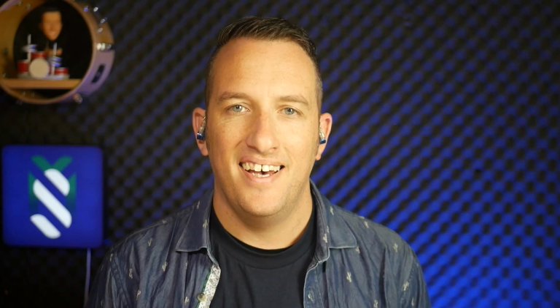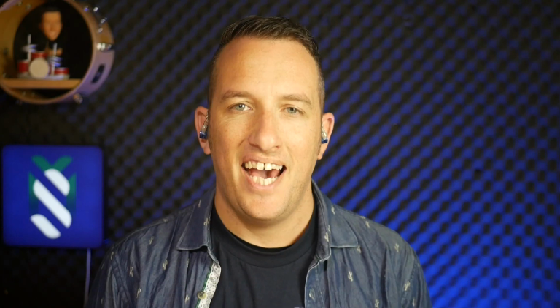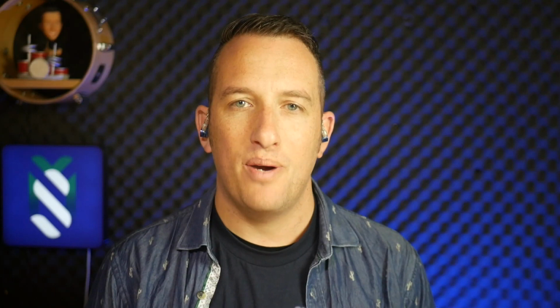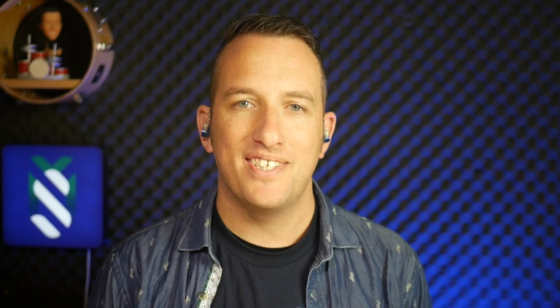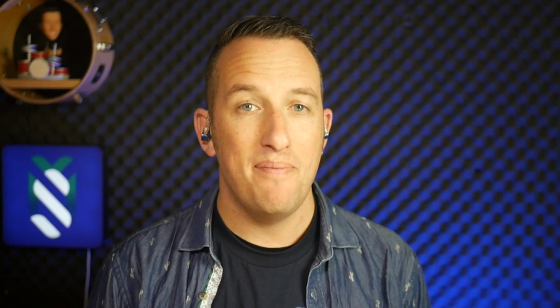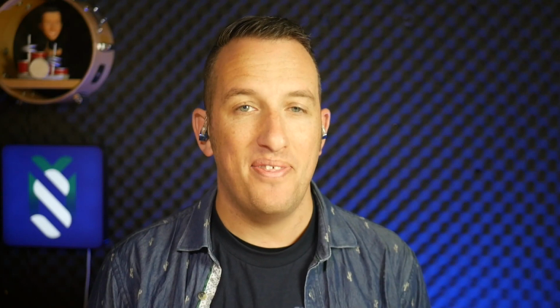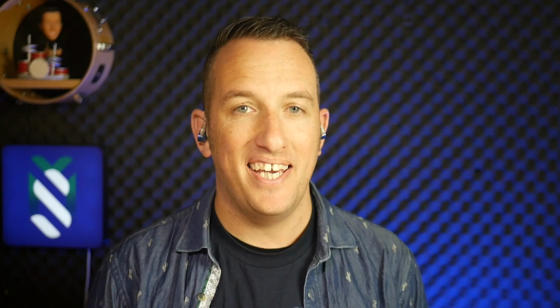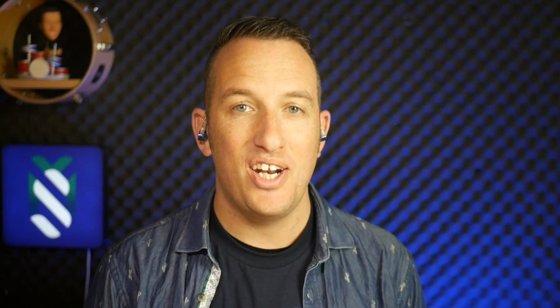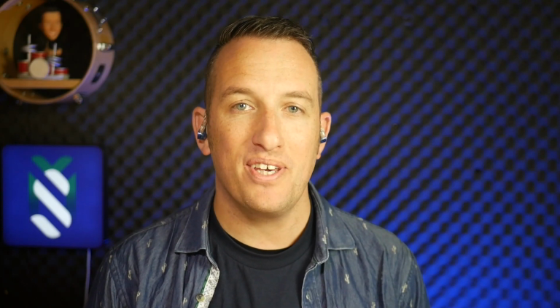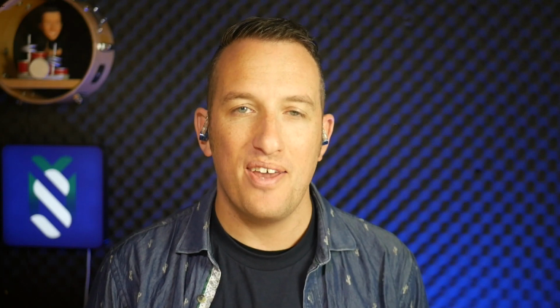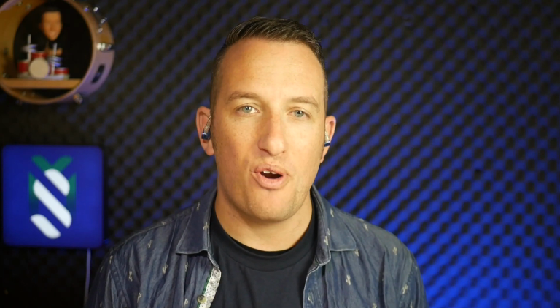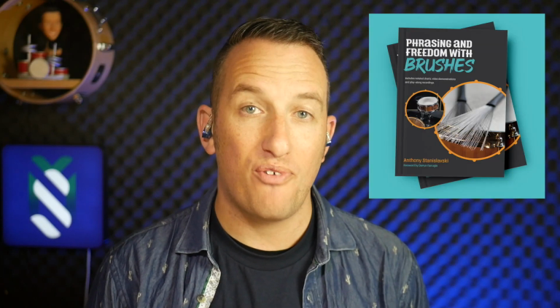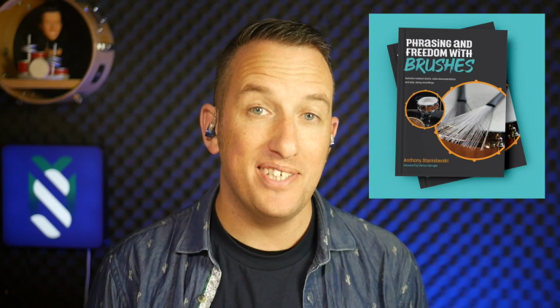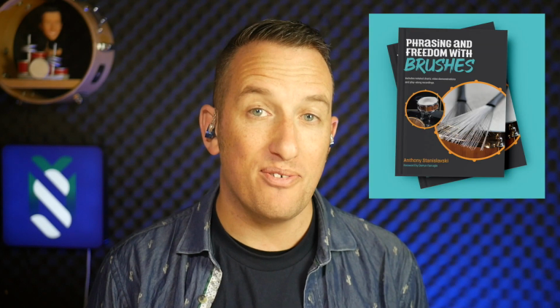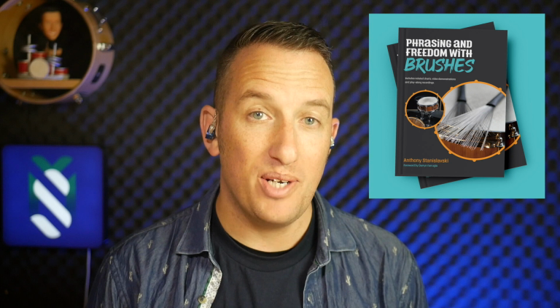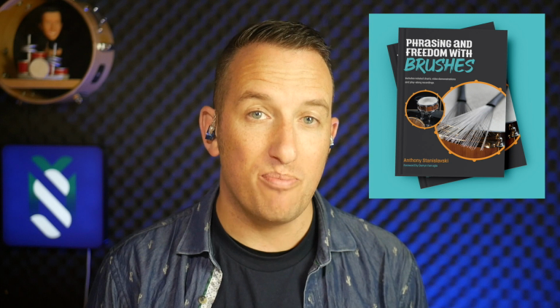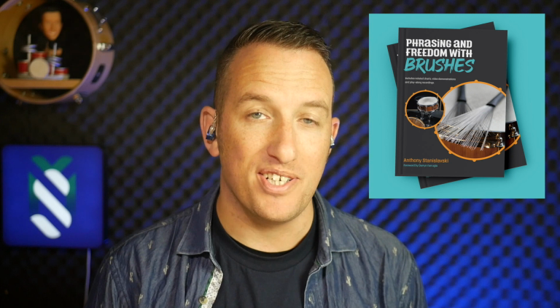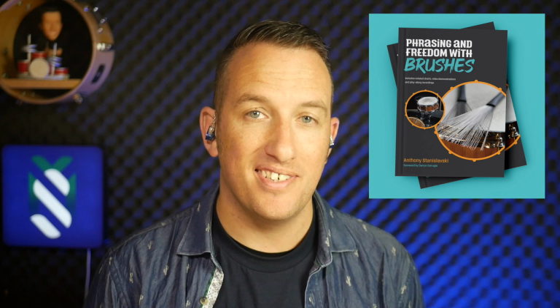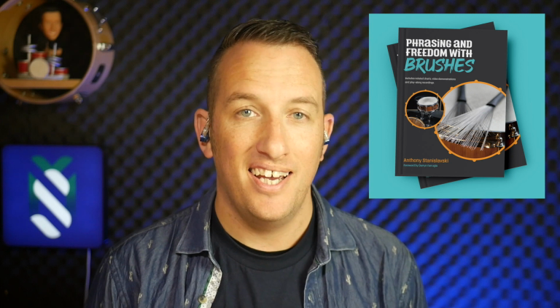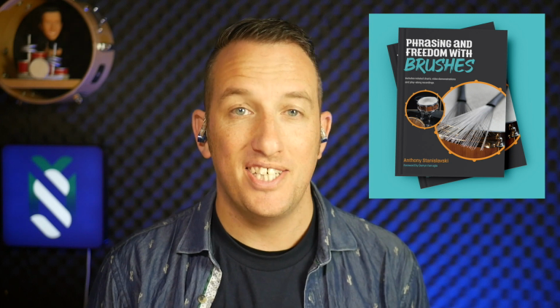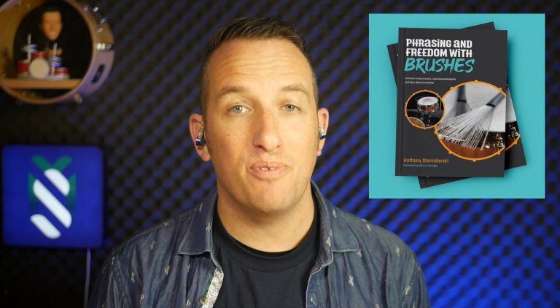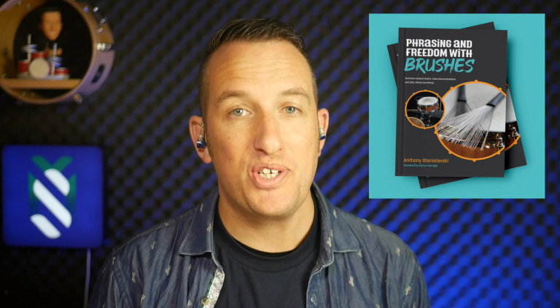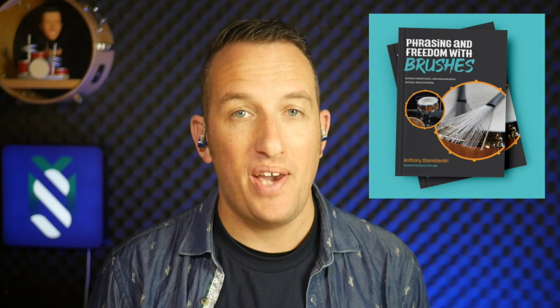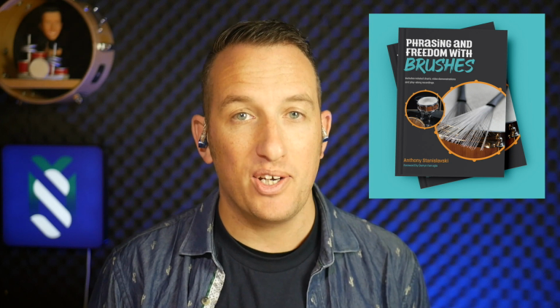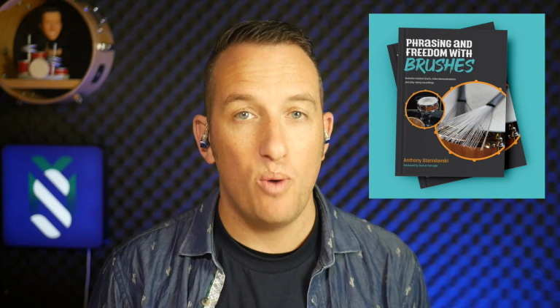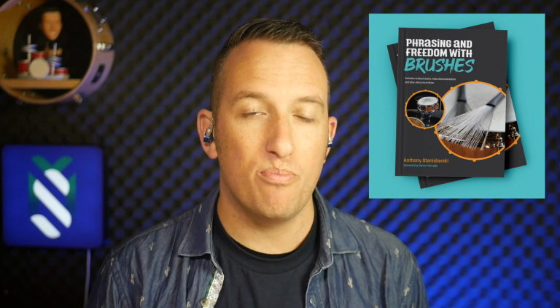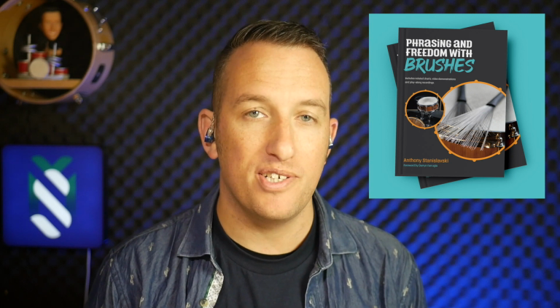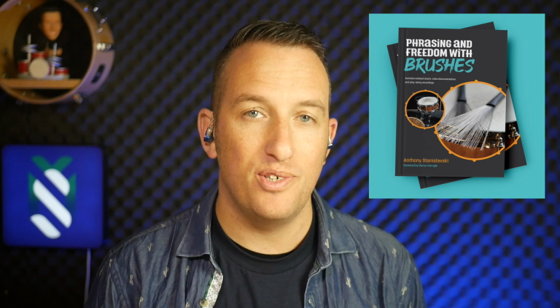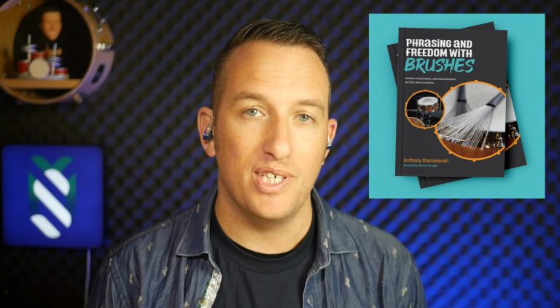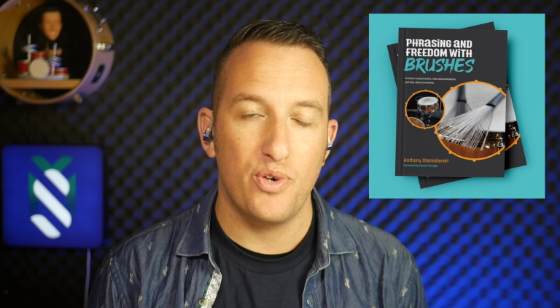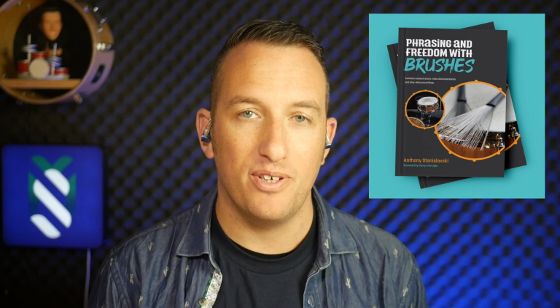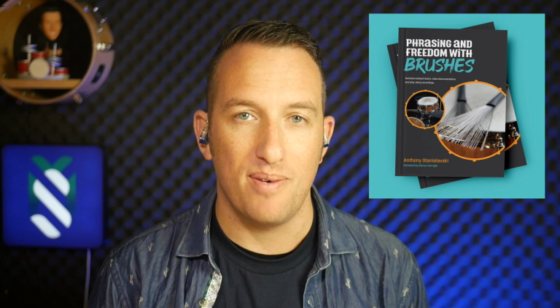Hey drummers, I'm Anthony and I'm the guy that wrote Phrasing and Freedom with Brushes. Today I'm going to show you how to comp with brushes using triplet rhythms.